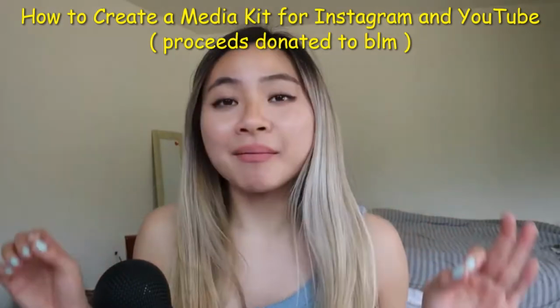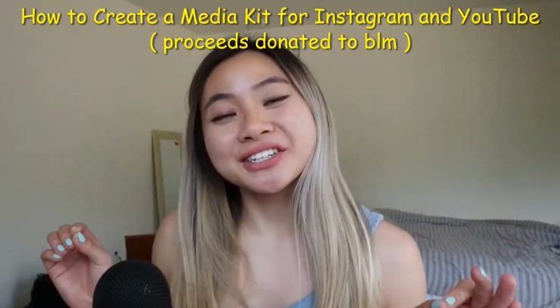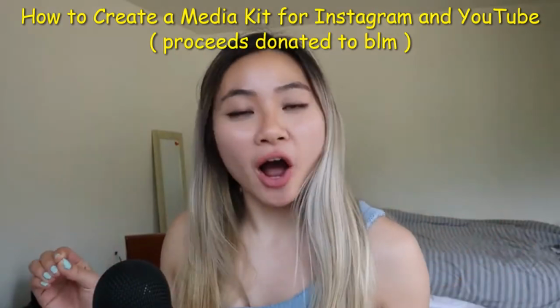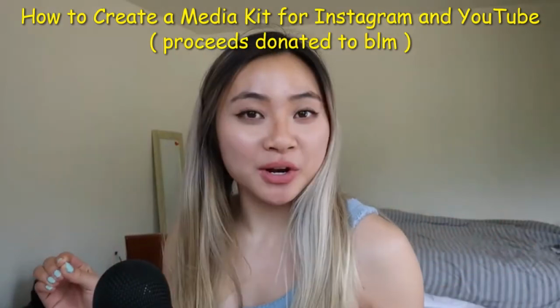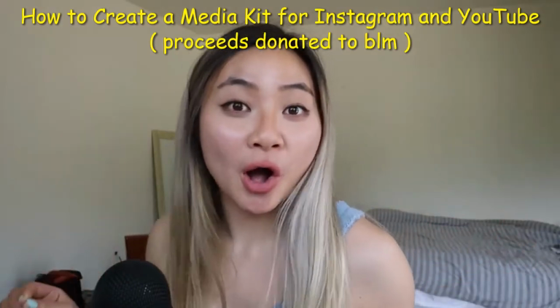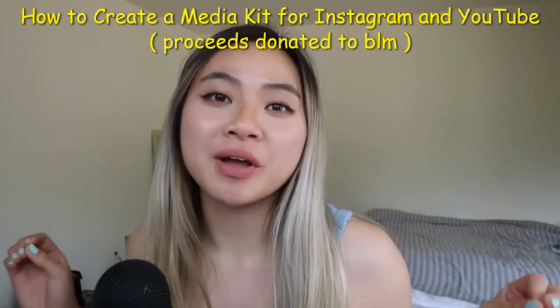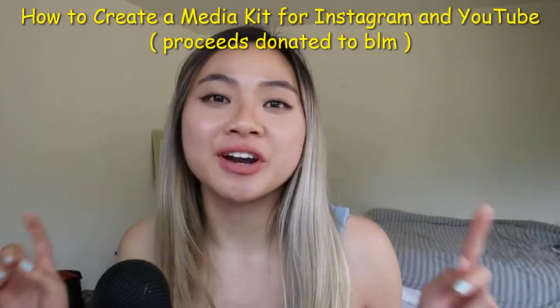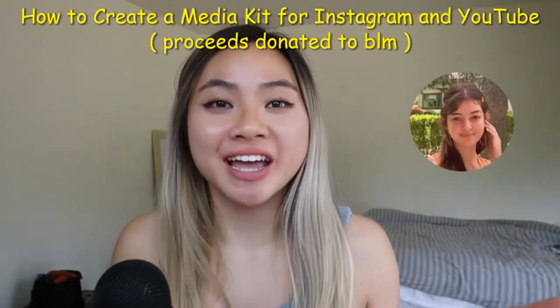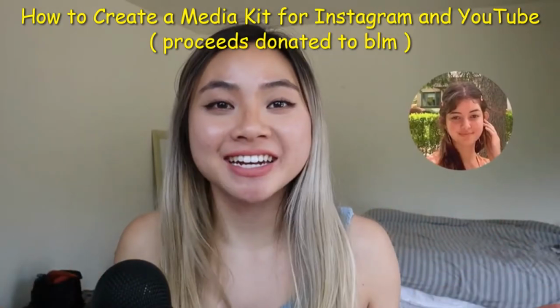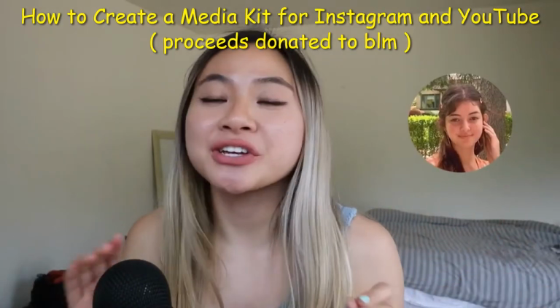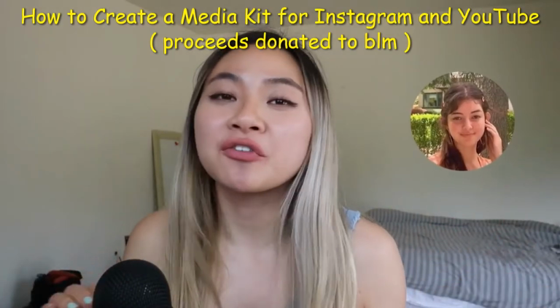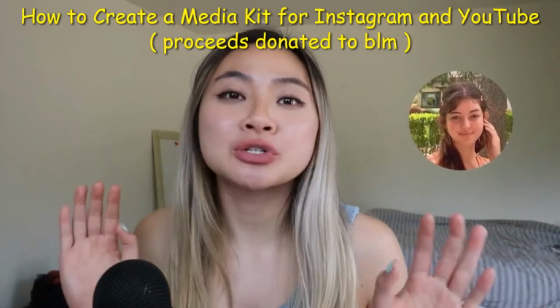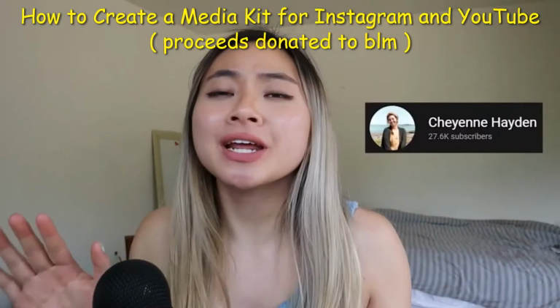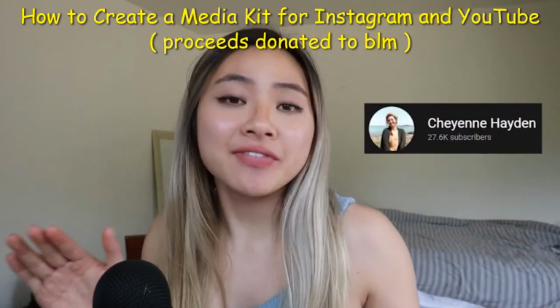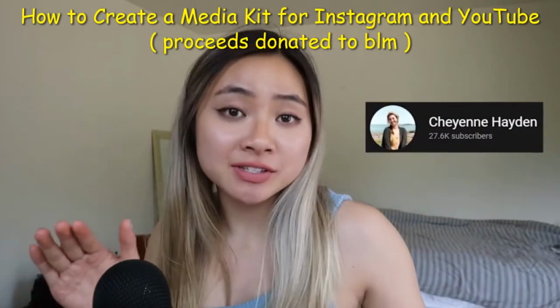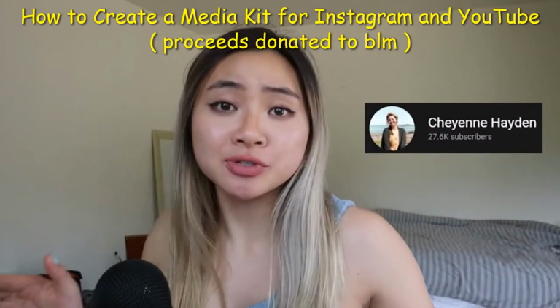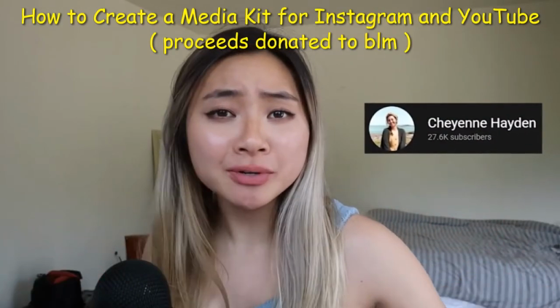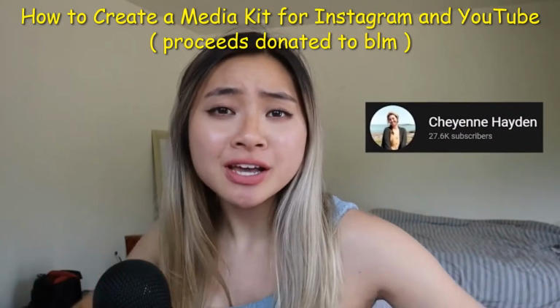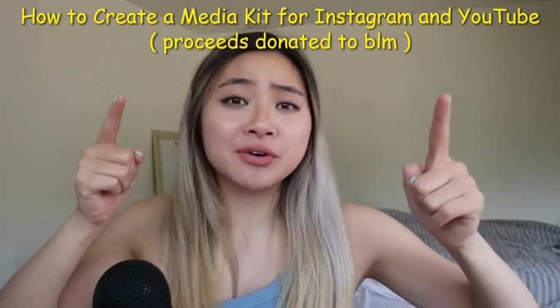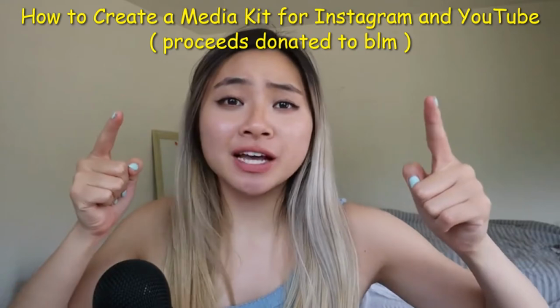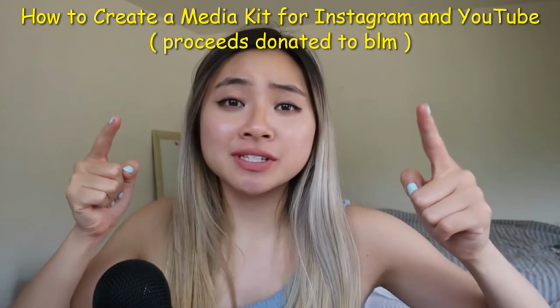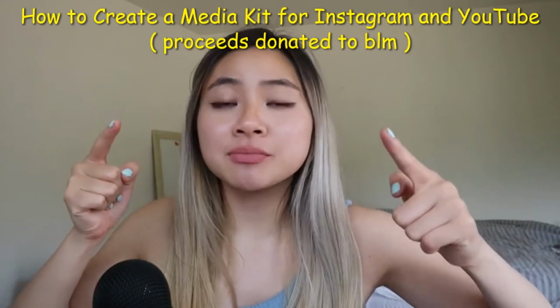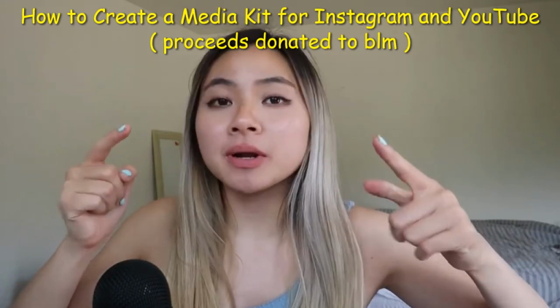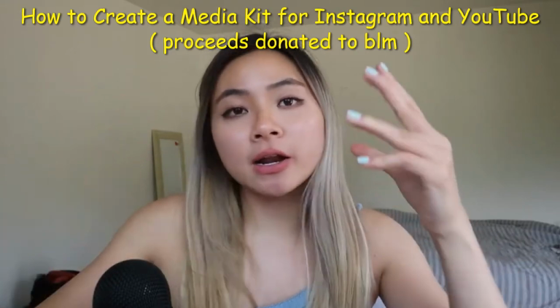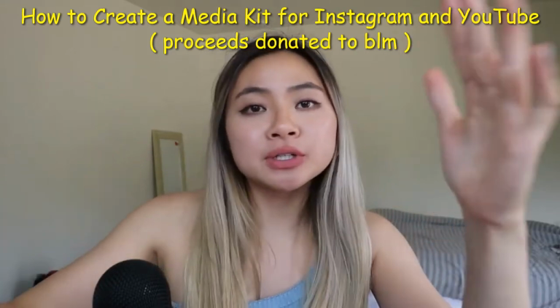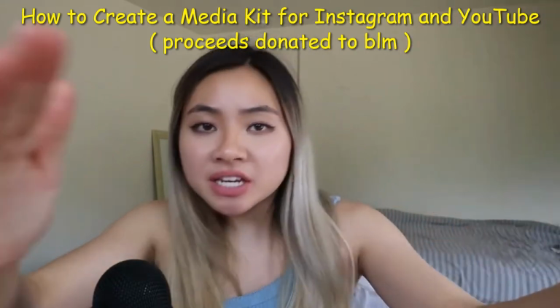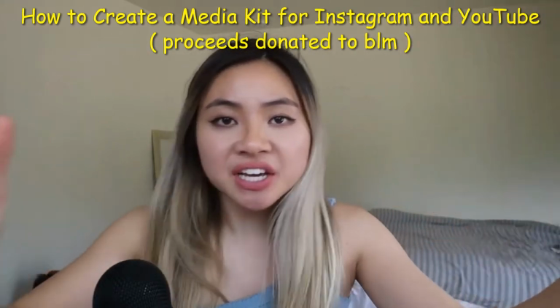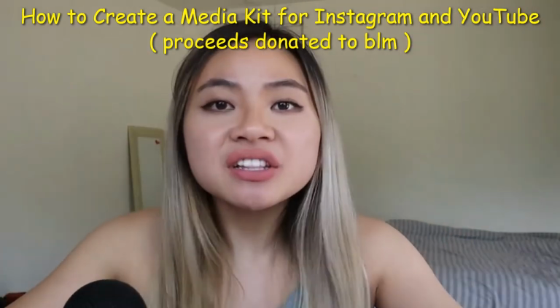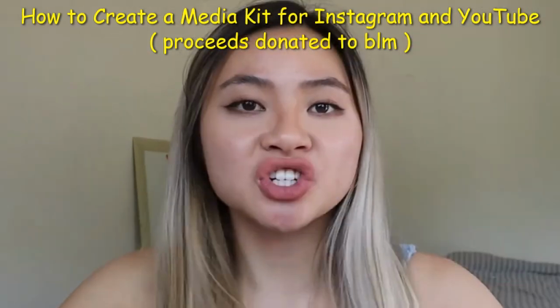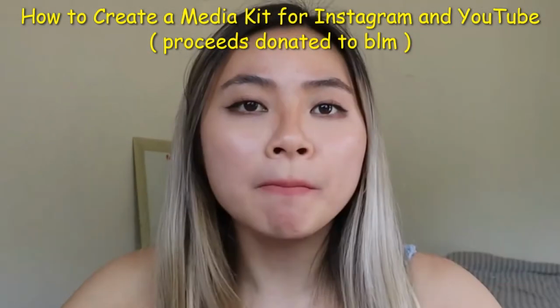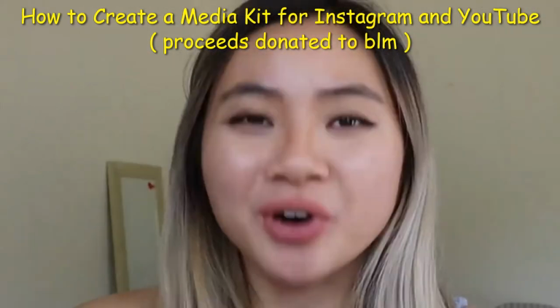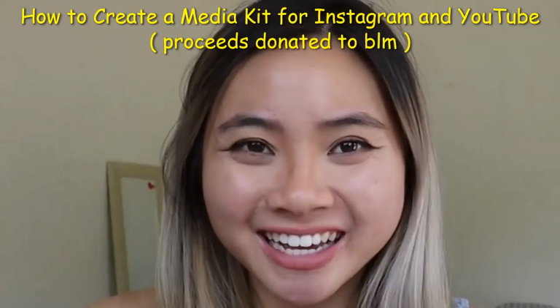I'm actually going to hop on a call with my friend Cheyenne. She has over 25,000 subscribers. So if you guys want to see more about how to build a media kit, let's jump right in.